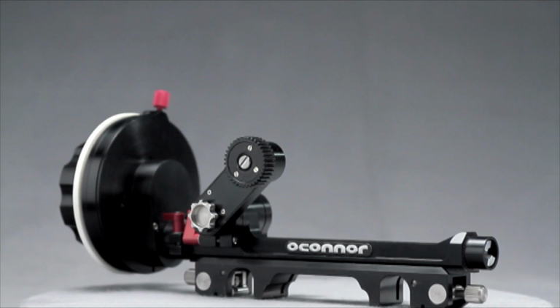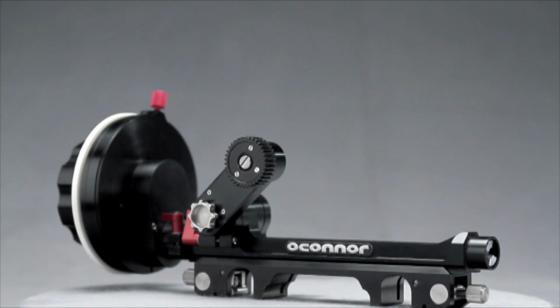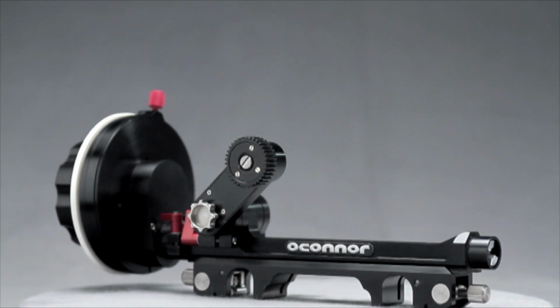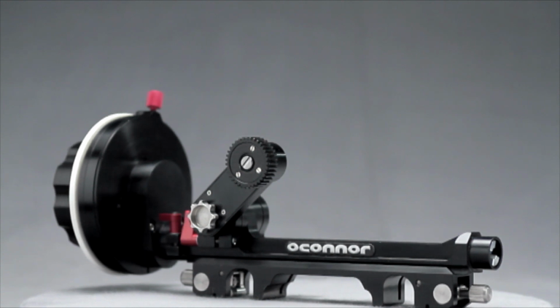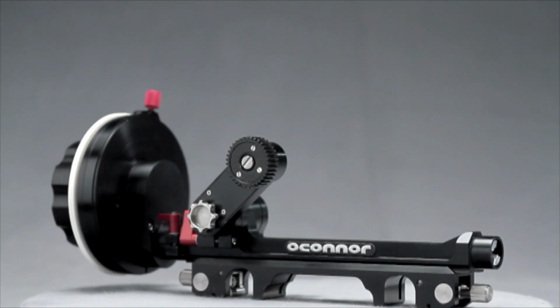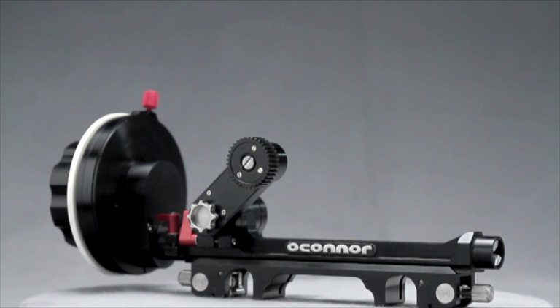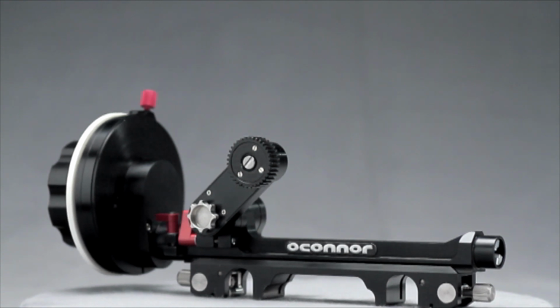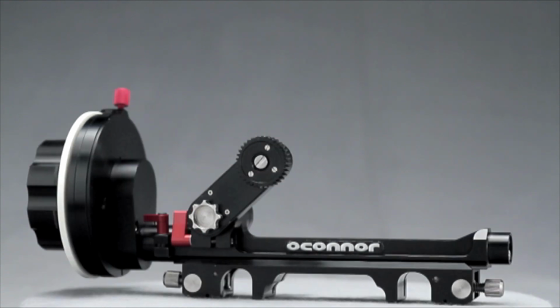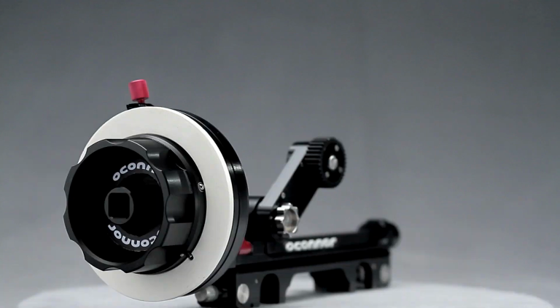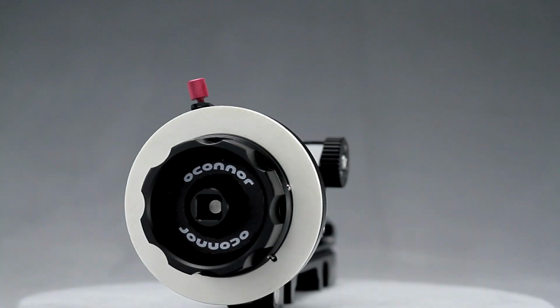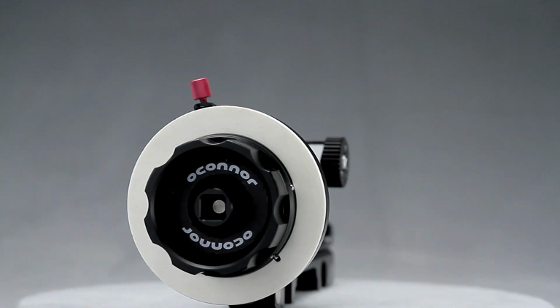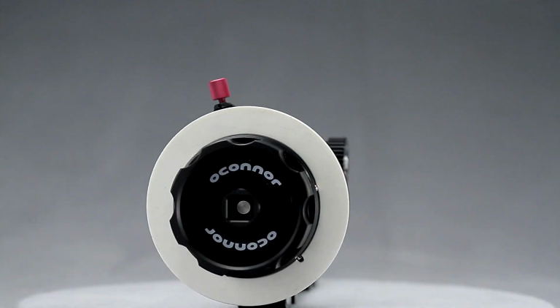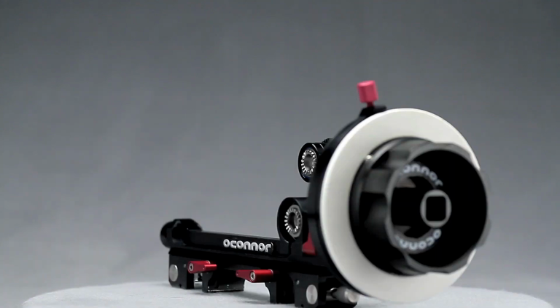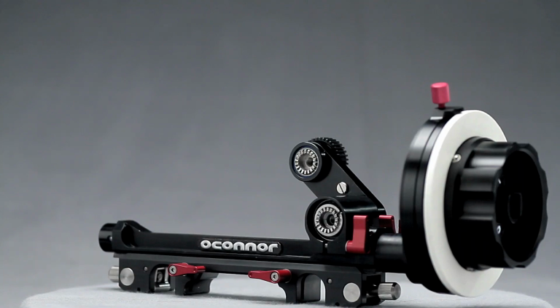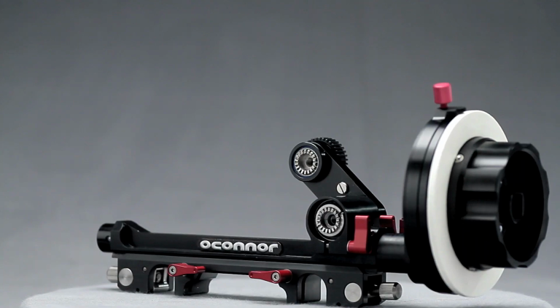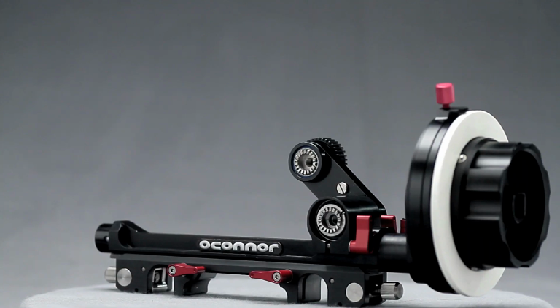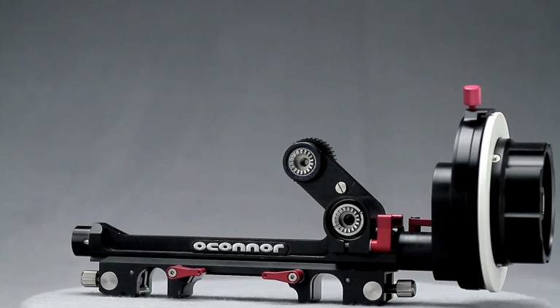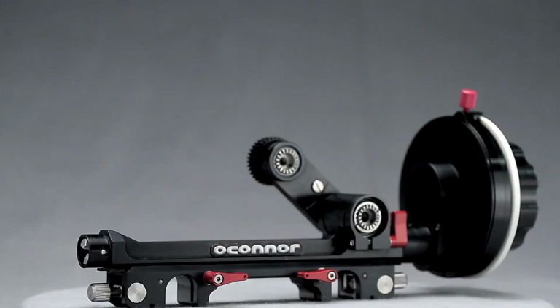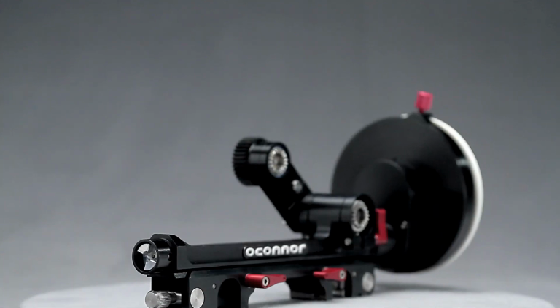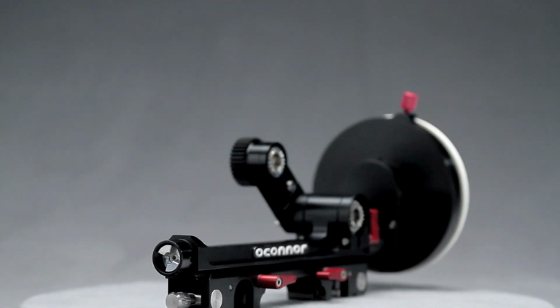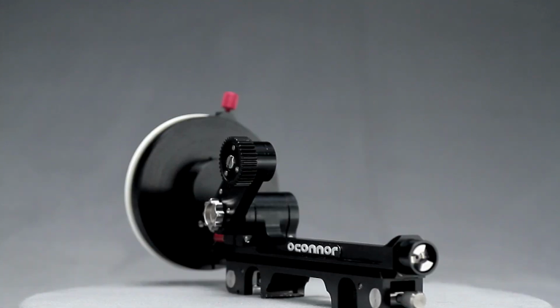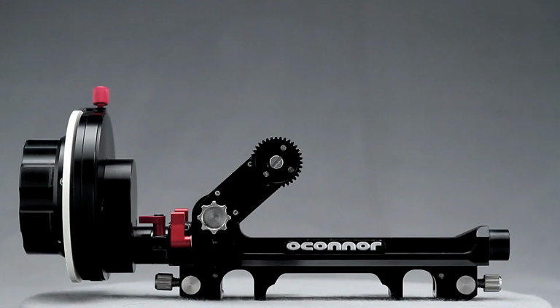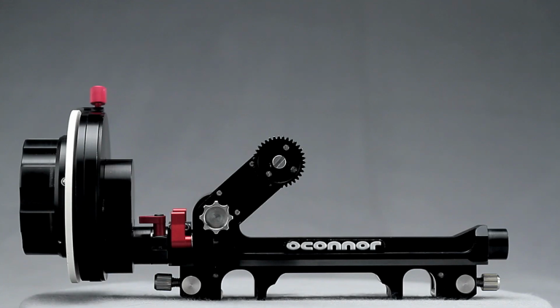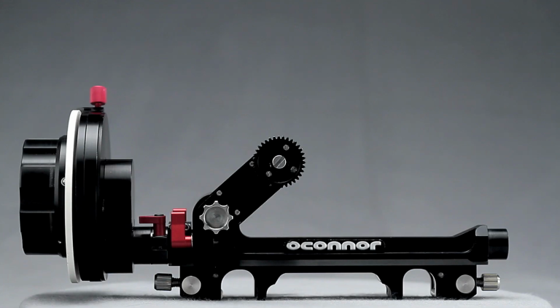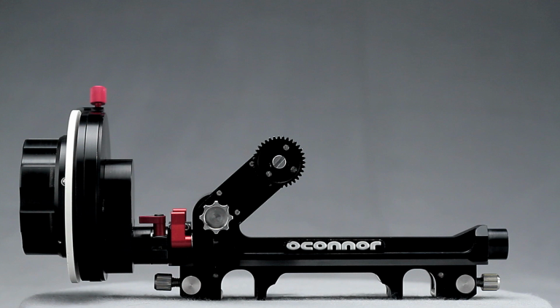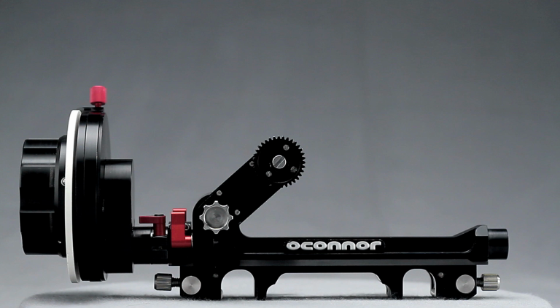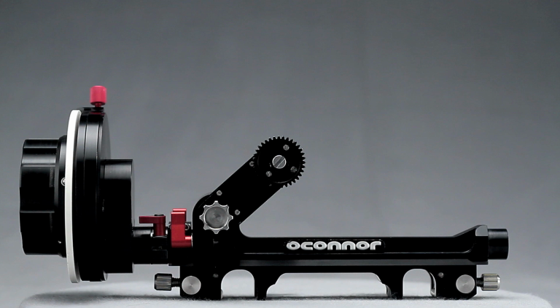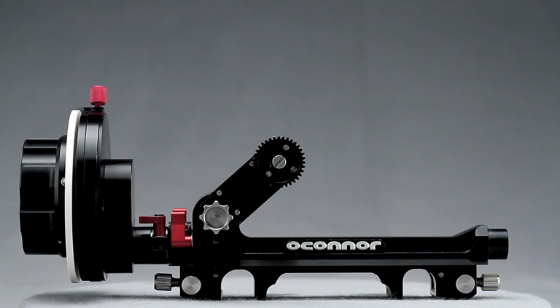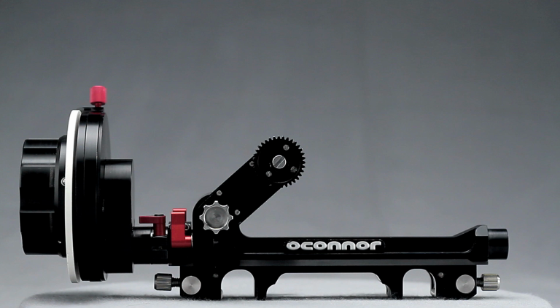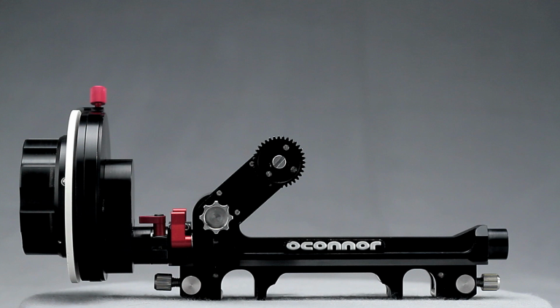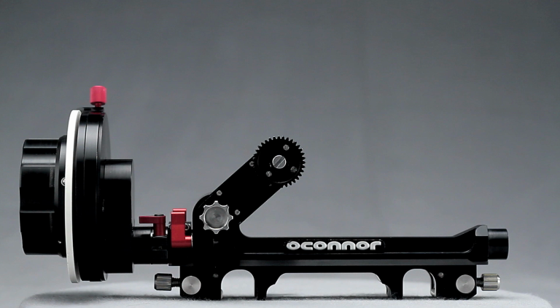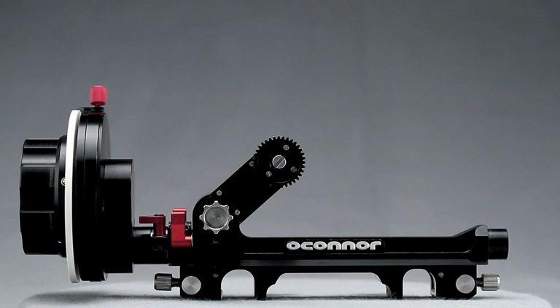Adaptable, functional, fluid — O'Connor, future-proofing camera accessories.